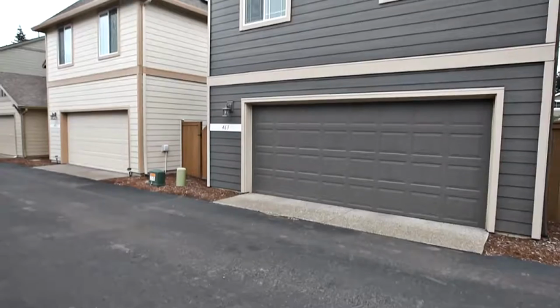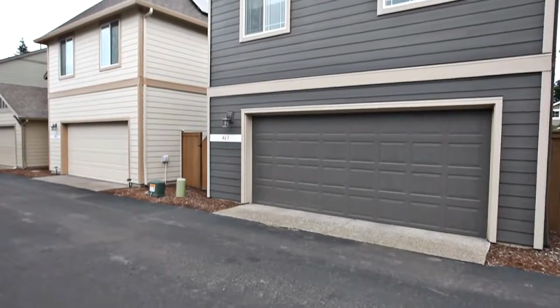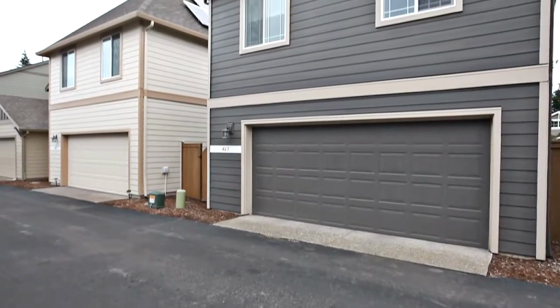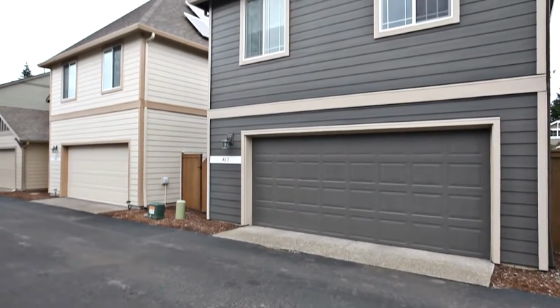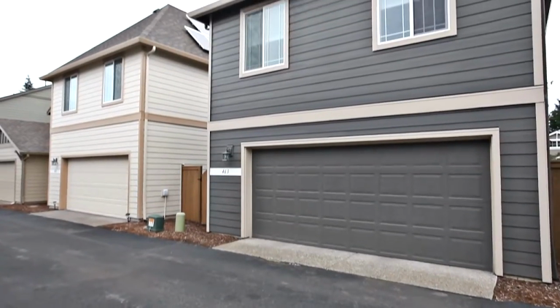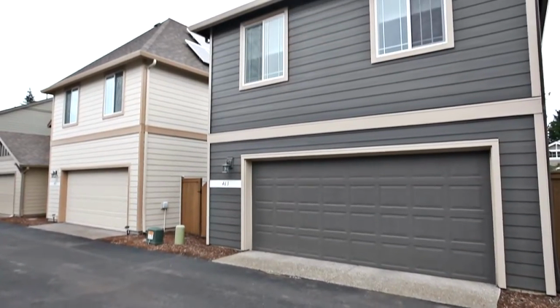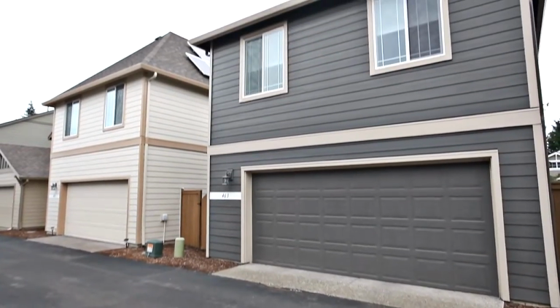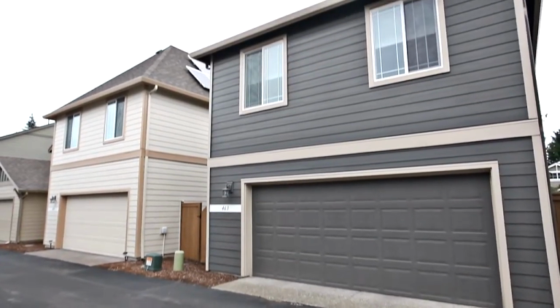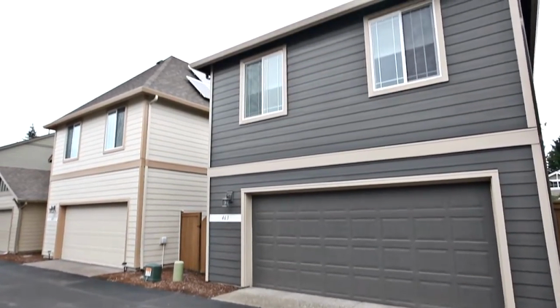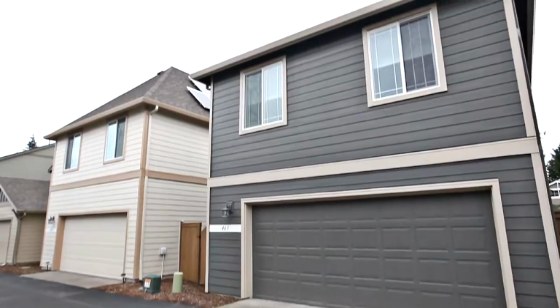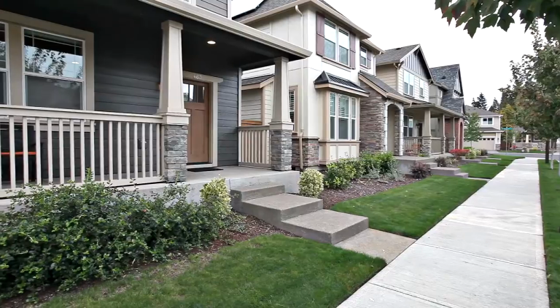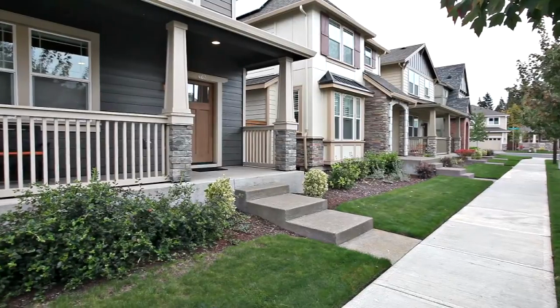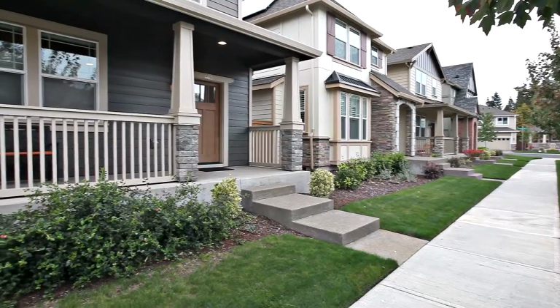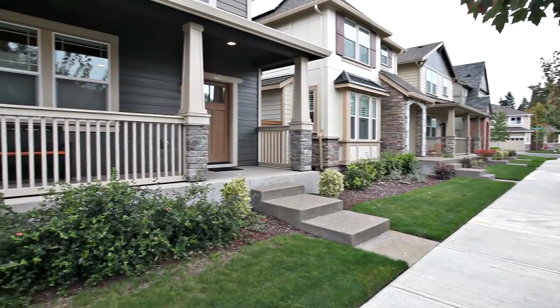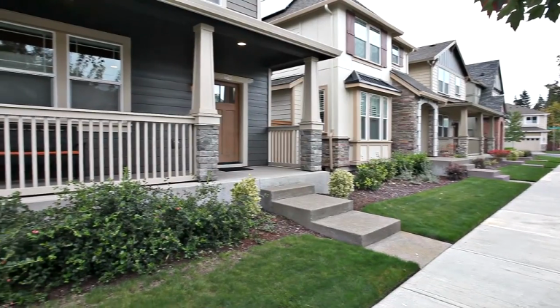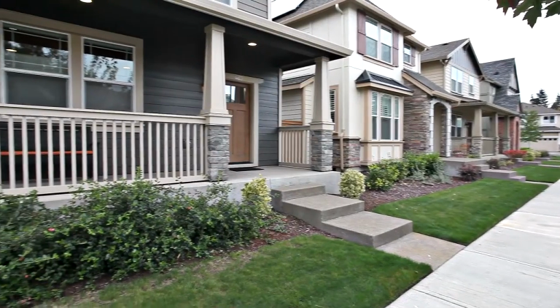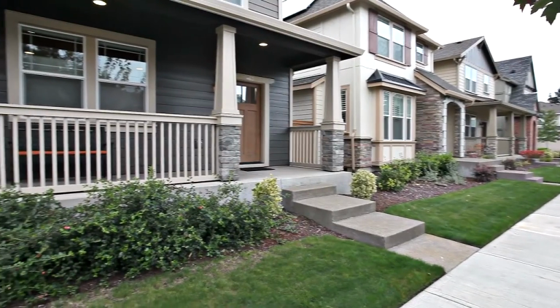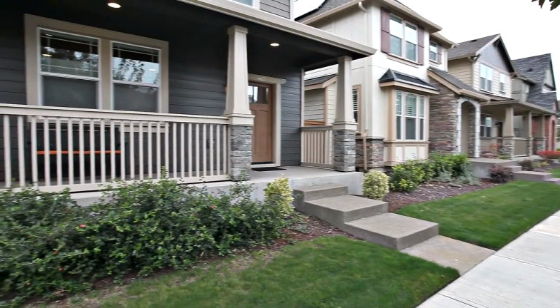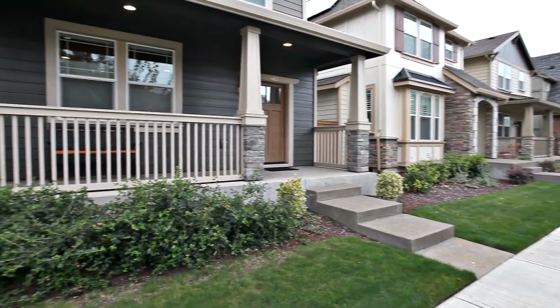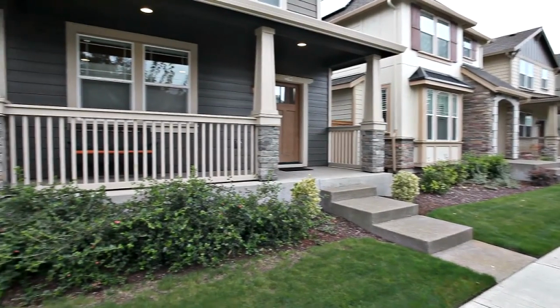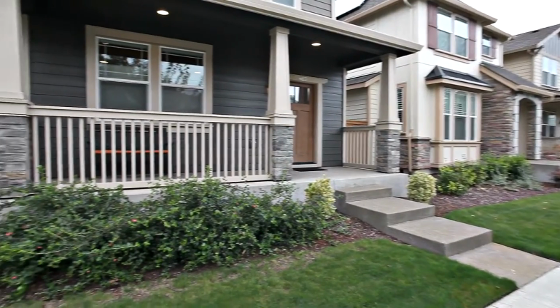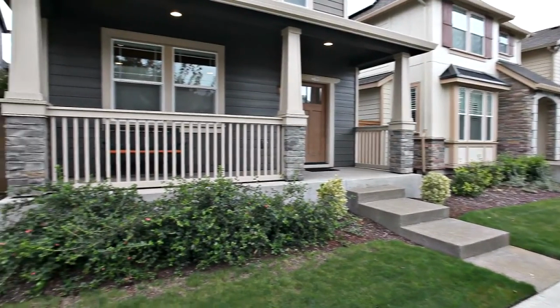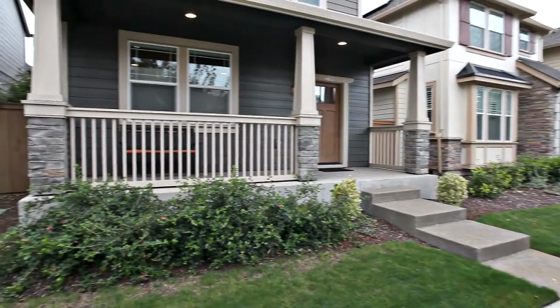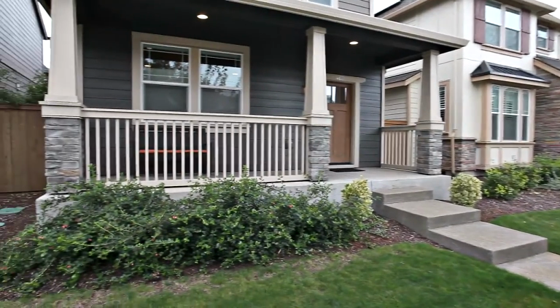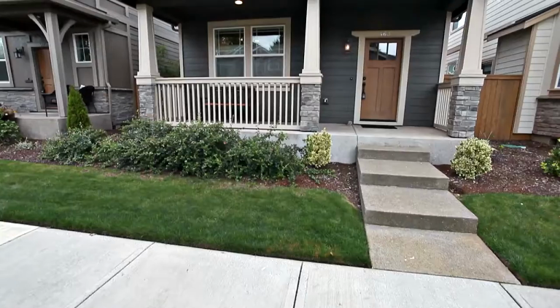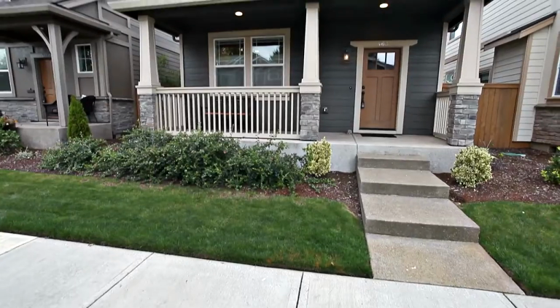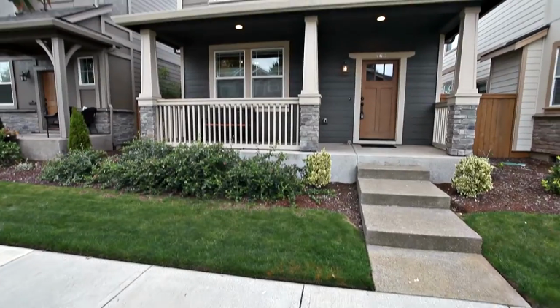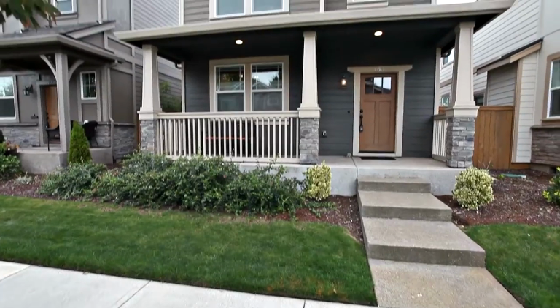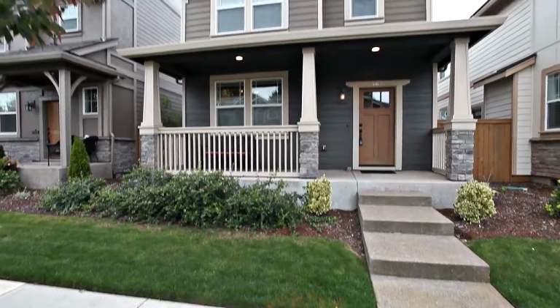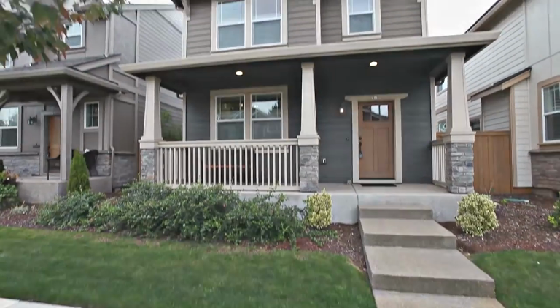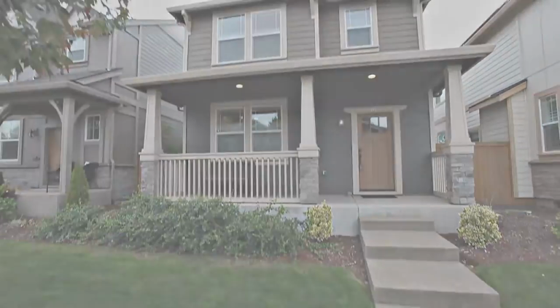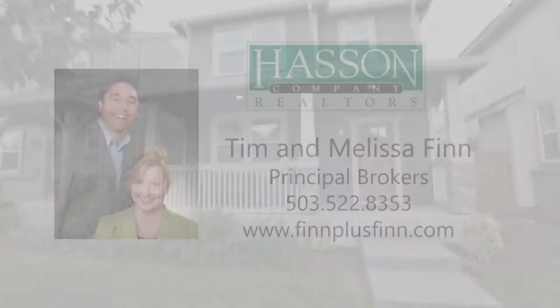A fantastic newer home in a desirable neighborhood — it's all waiting for you here to call home.